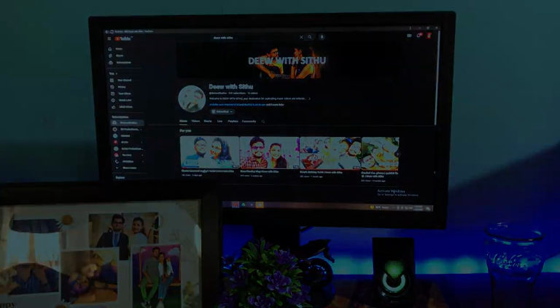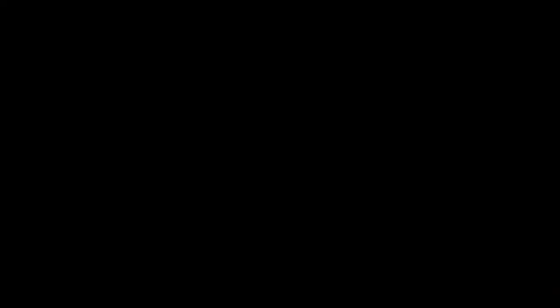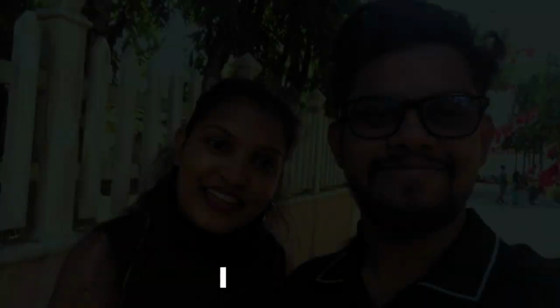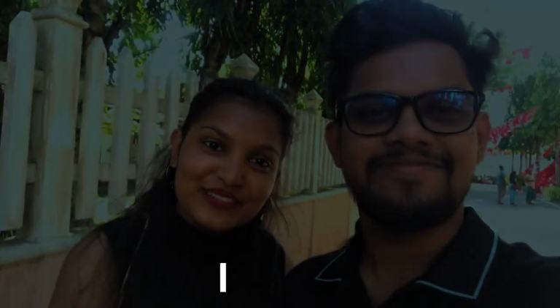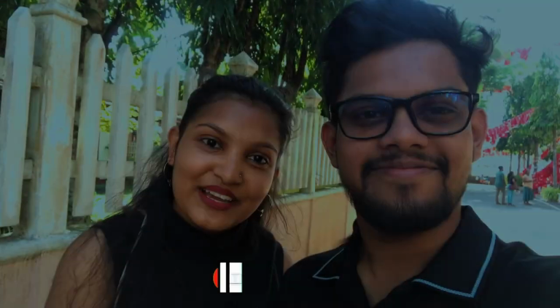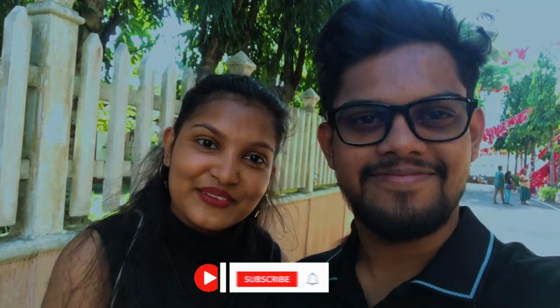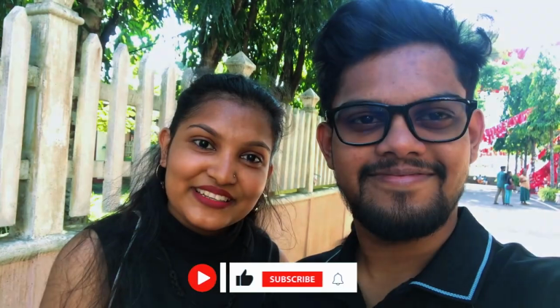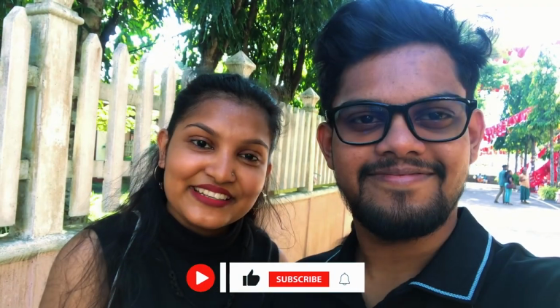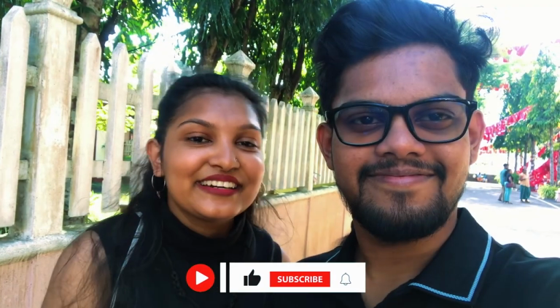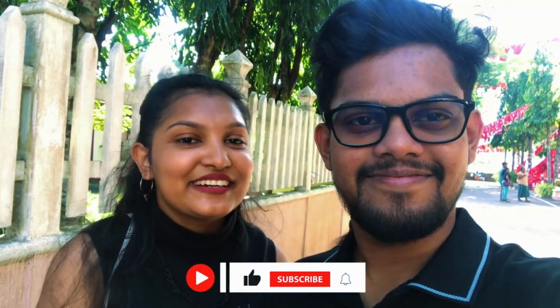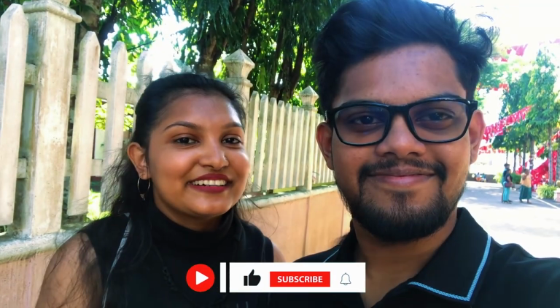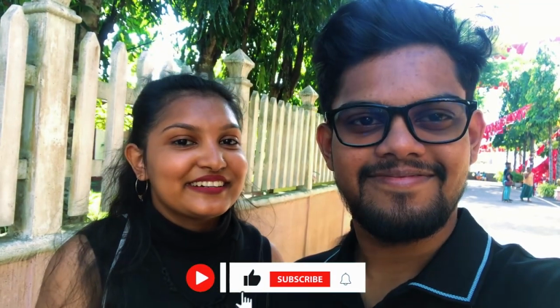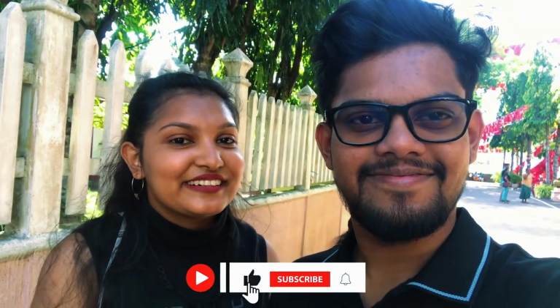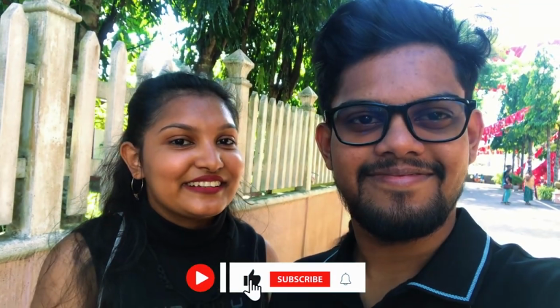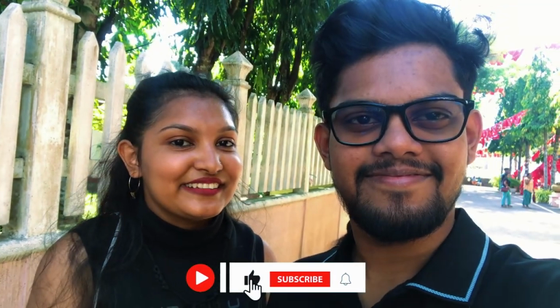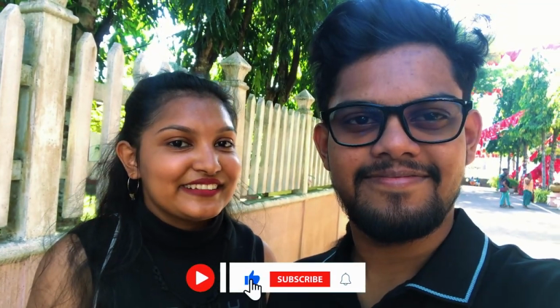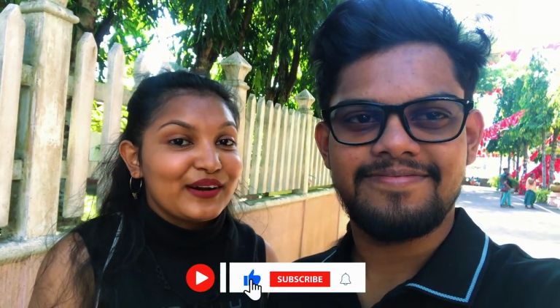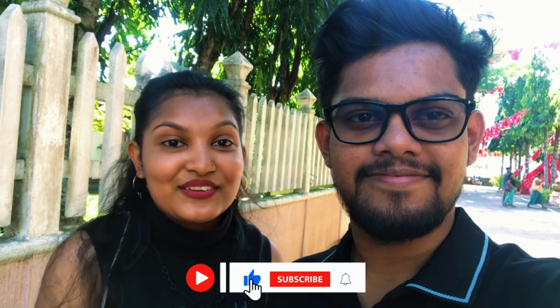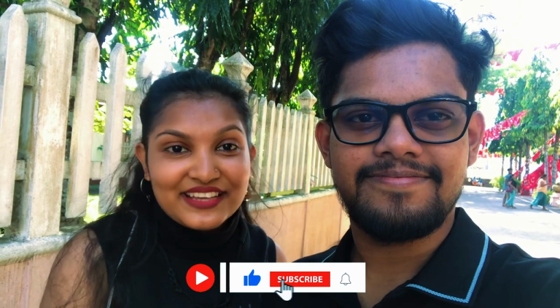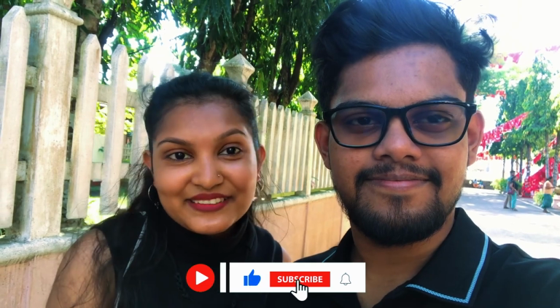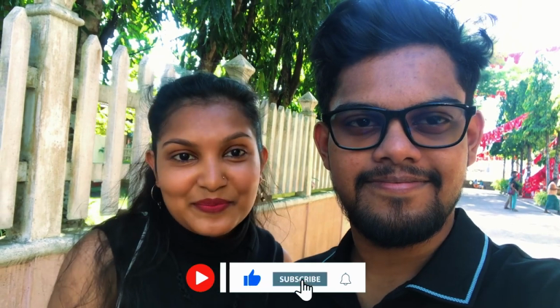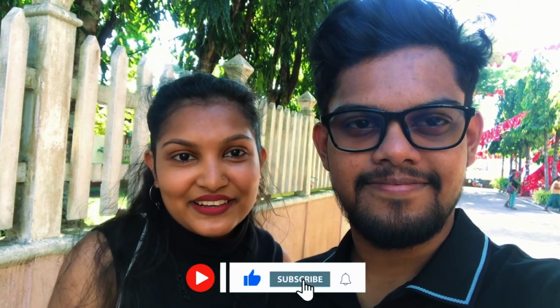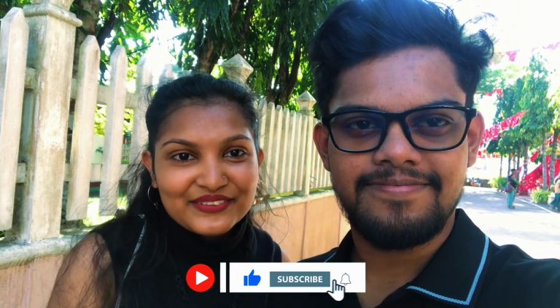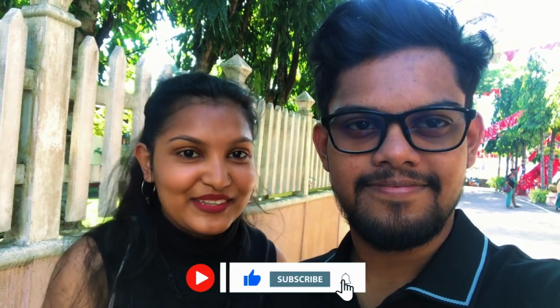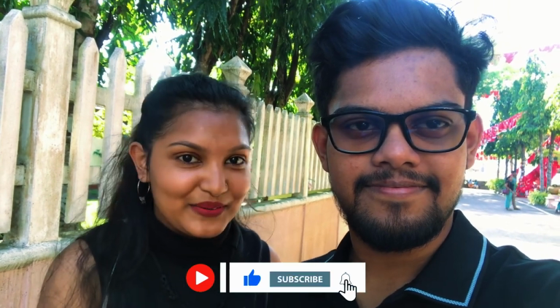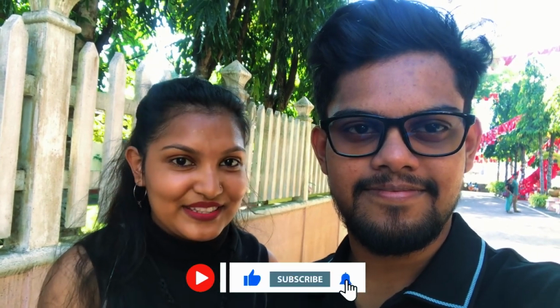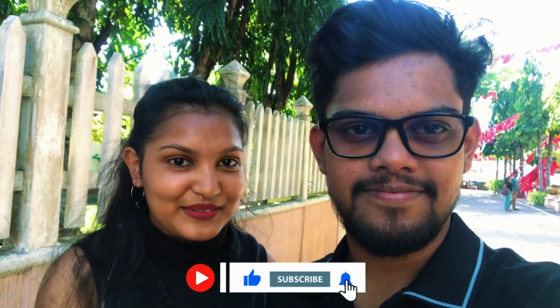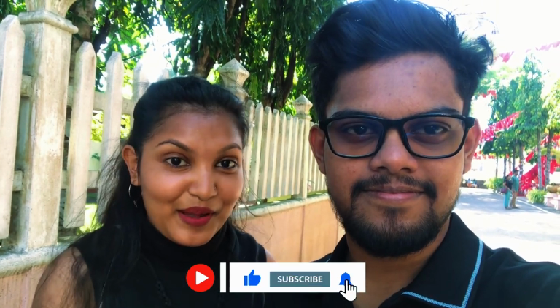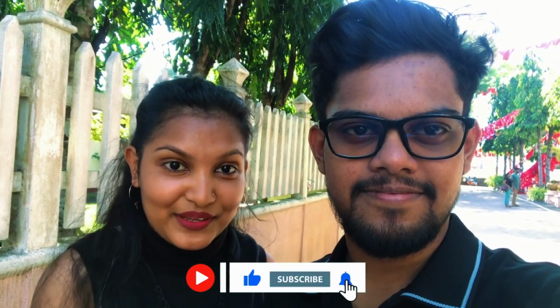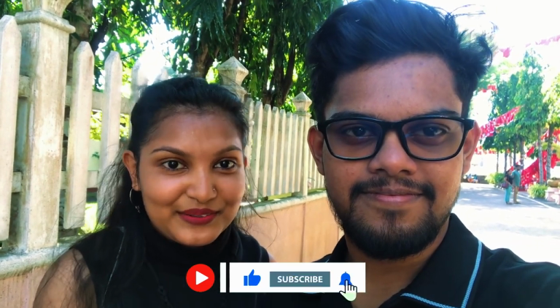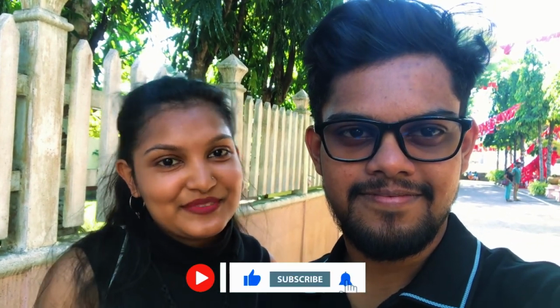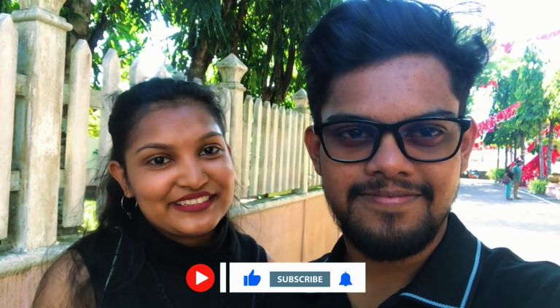Hello guys, my name is David Sipu on the YouTube channel.